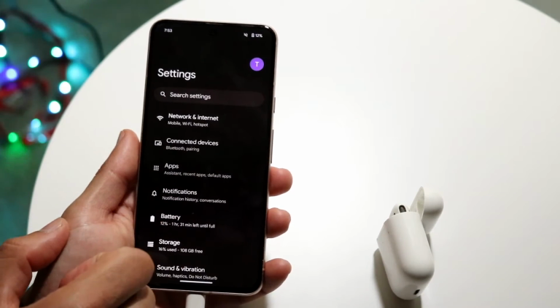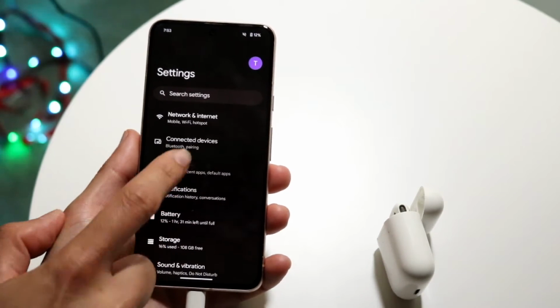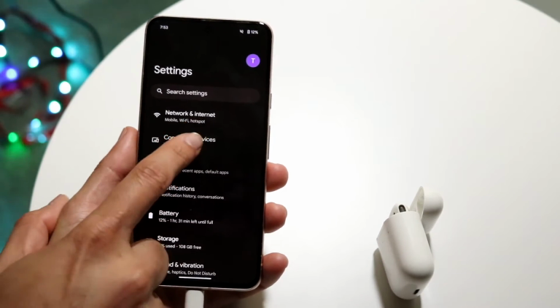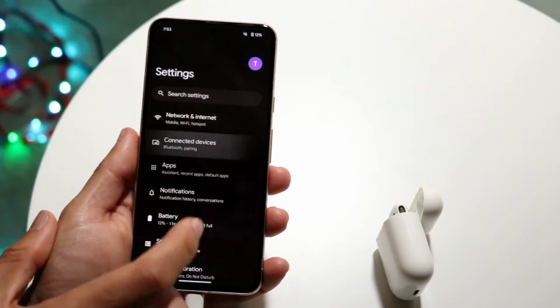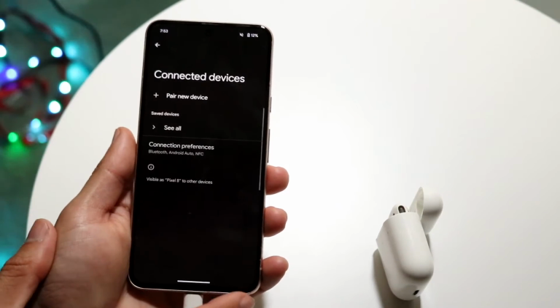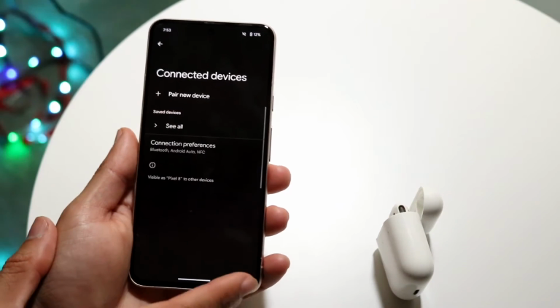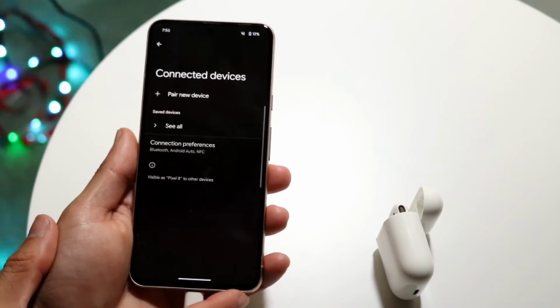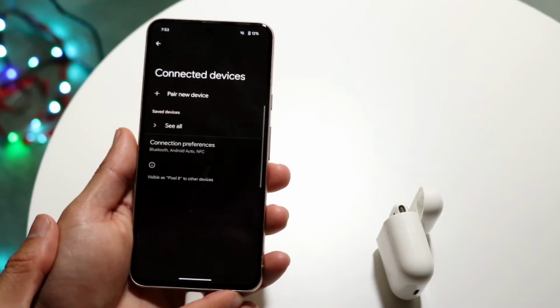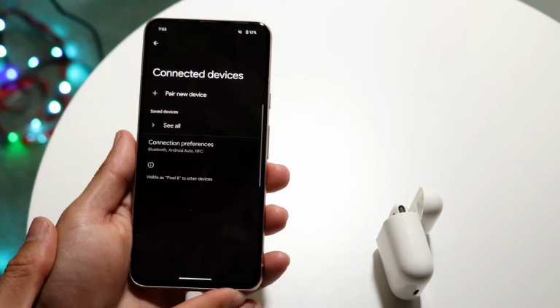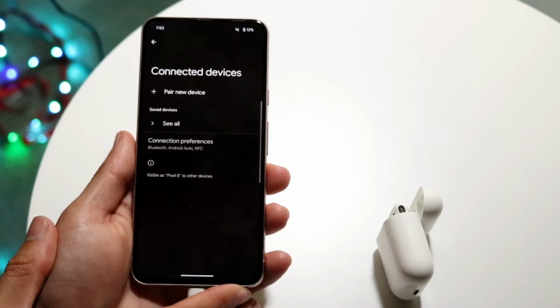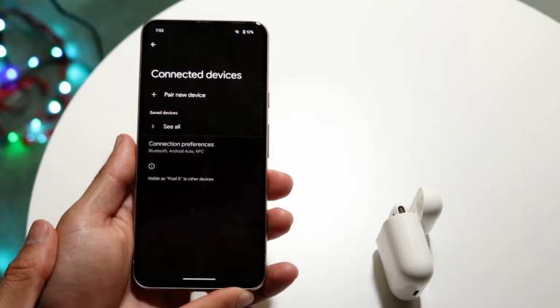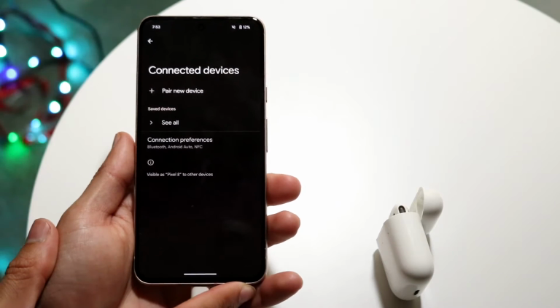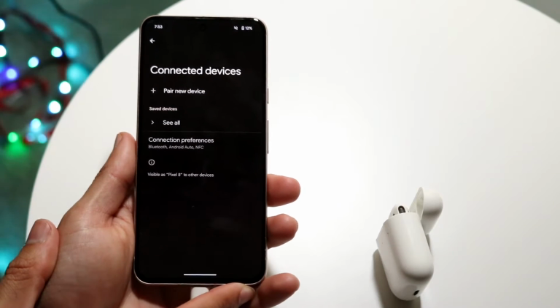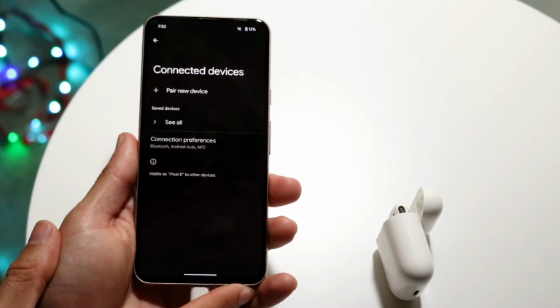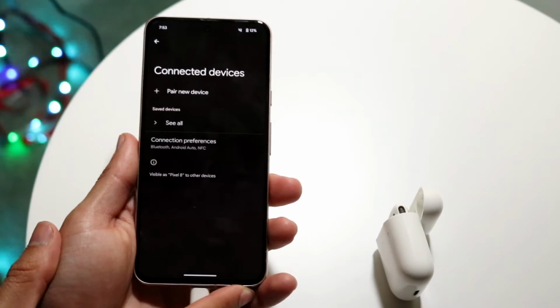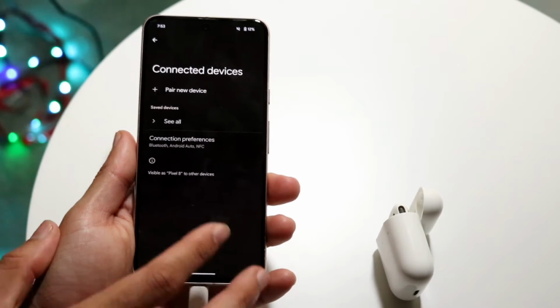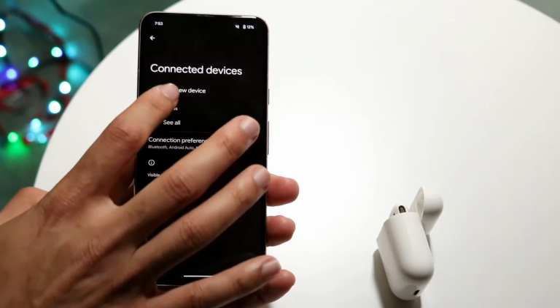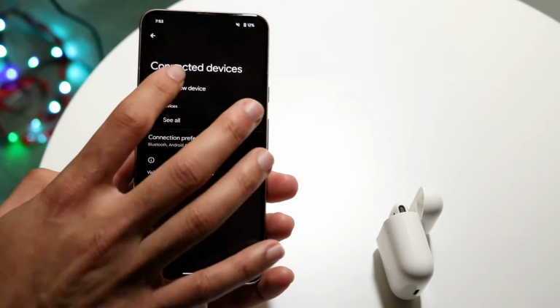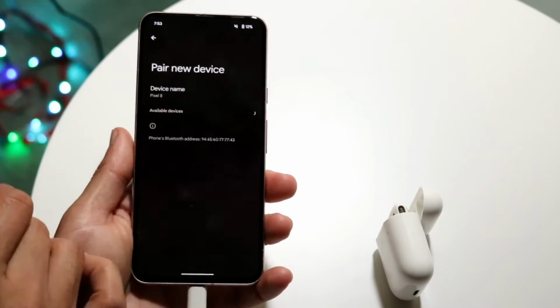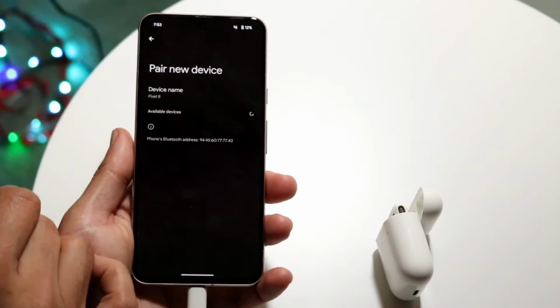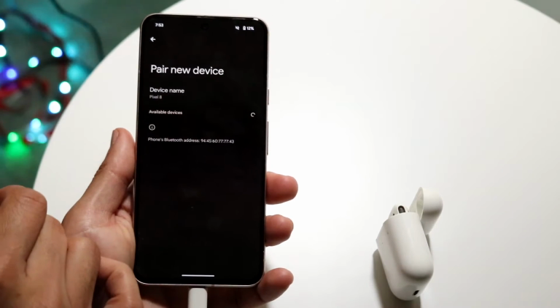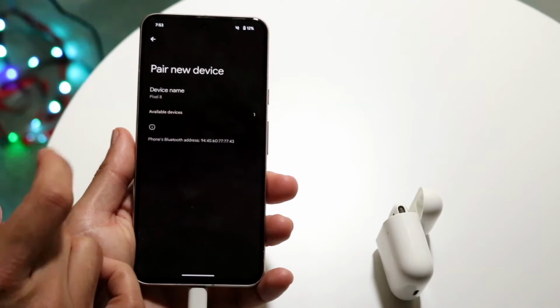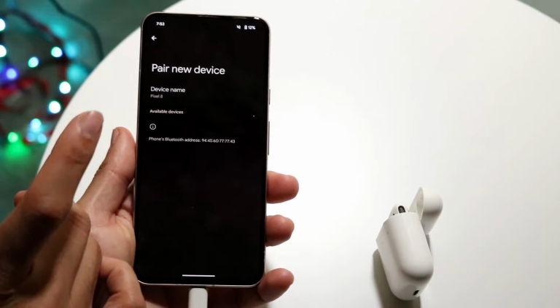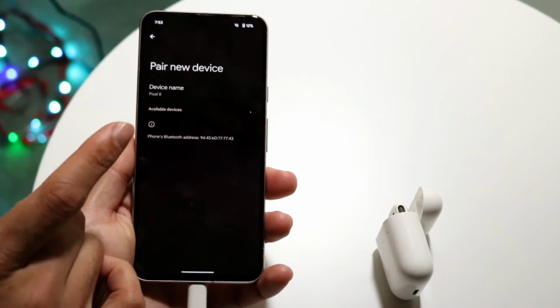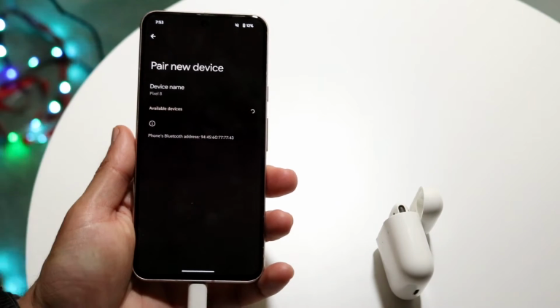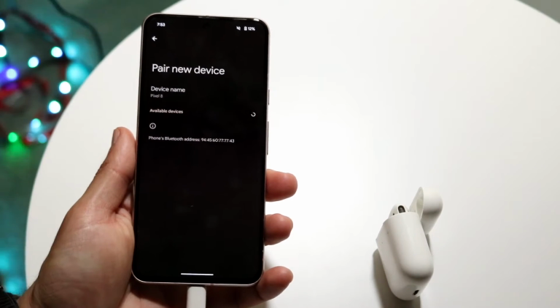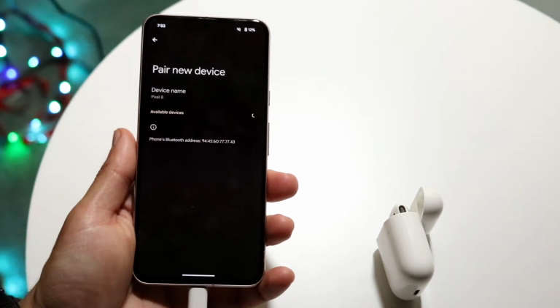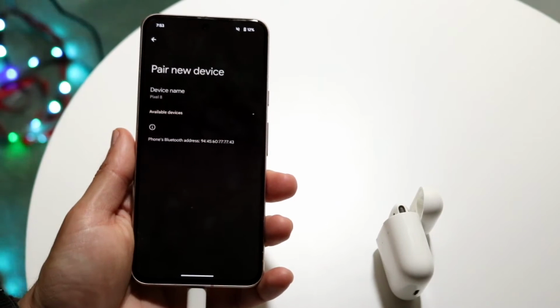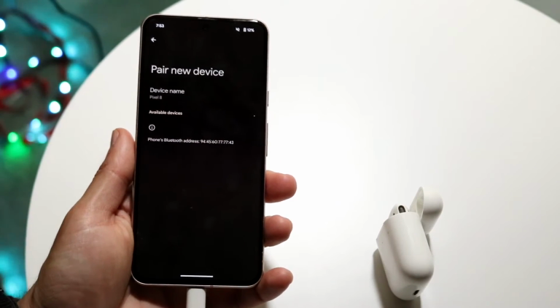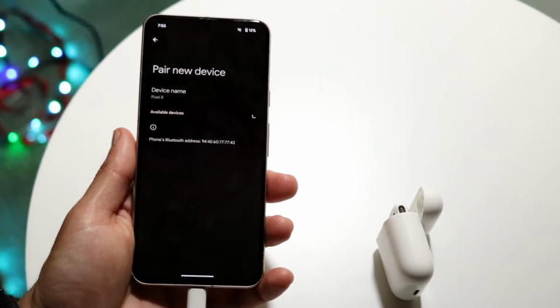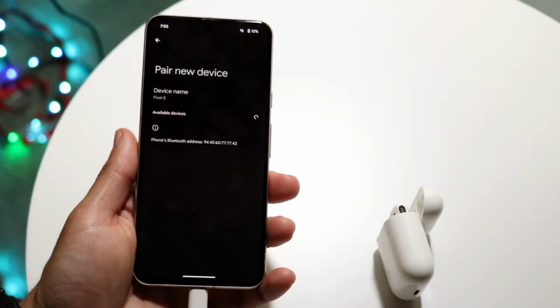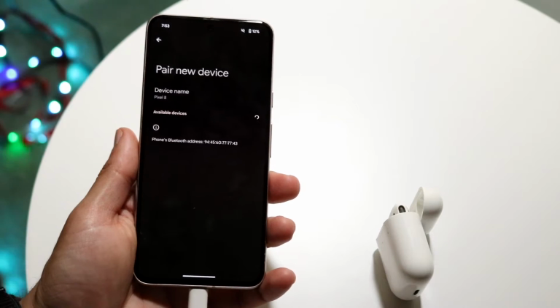Now what you want to do here is click on Connected Devices, and then go and click on Pair New Device. This is going to be the exact panel you want to be on.